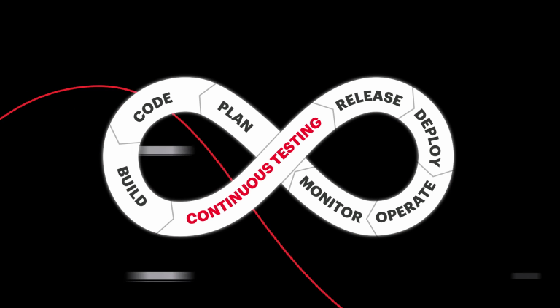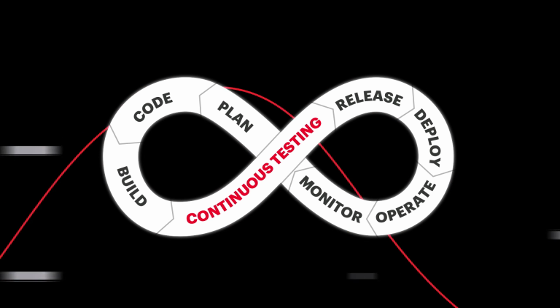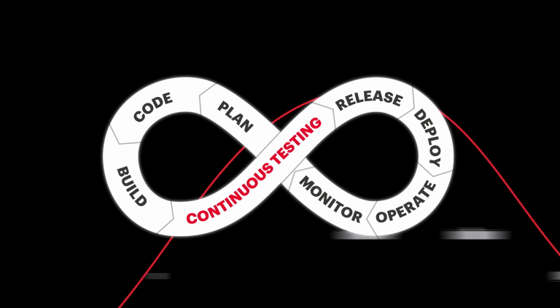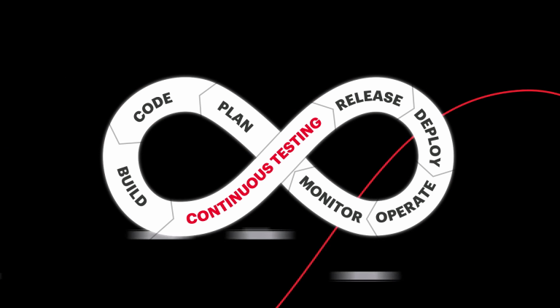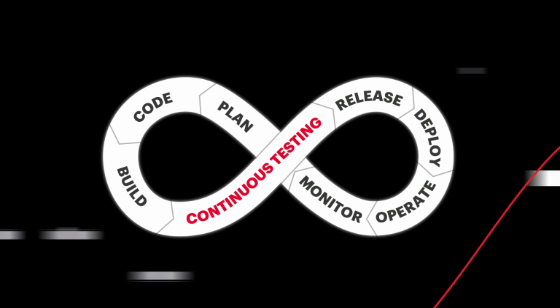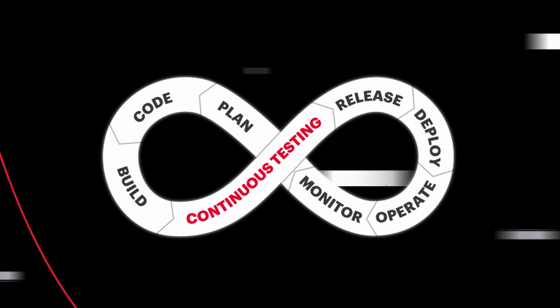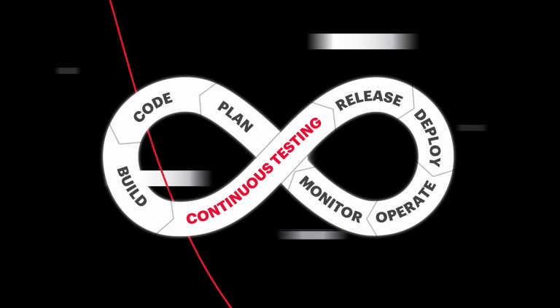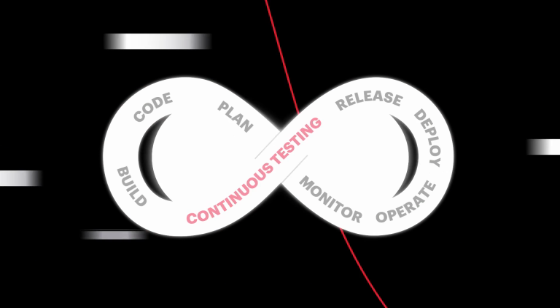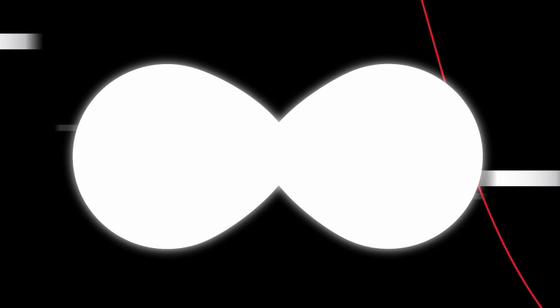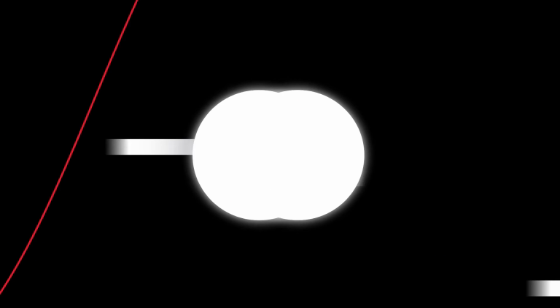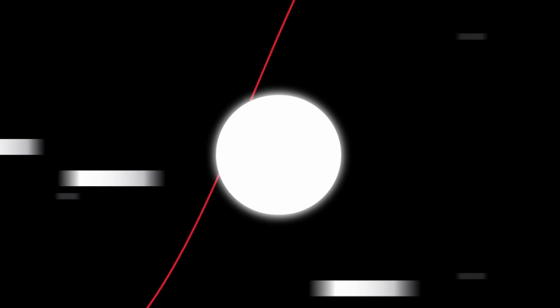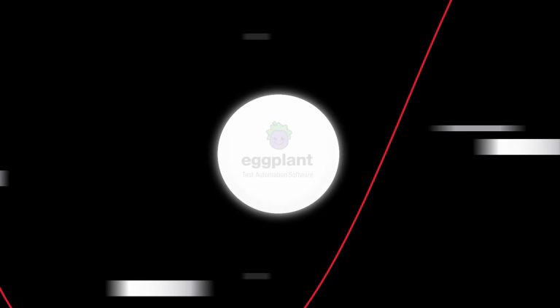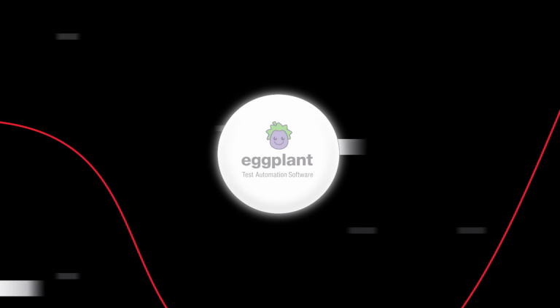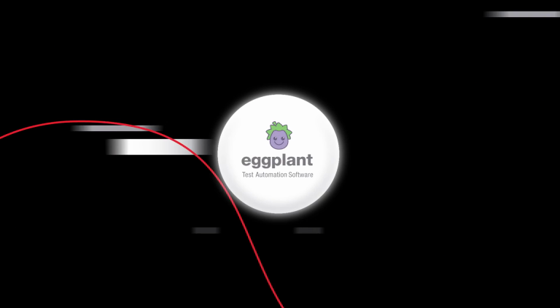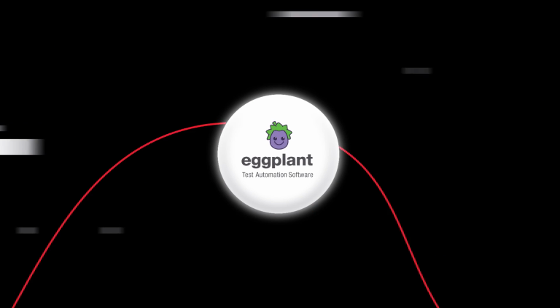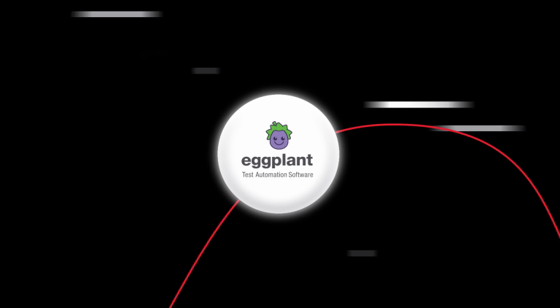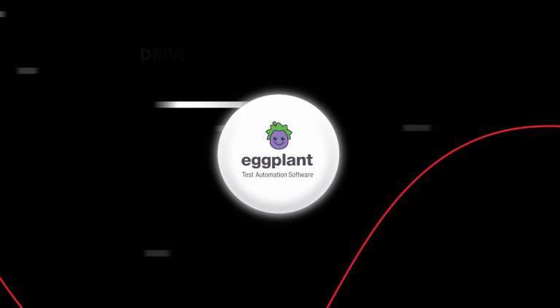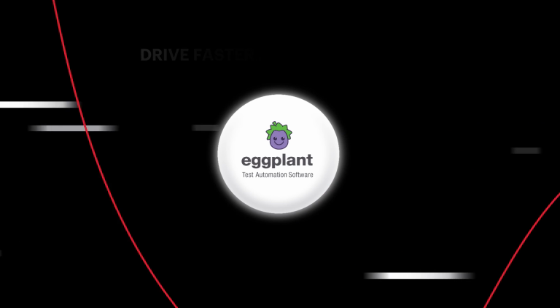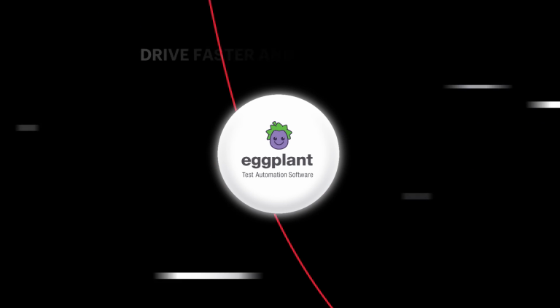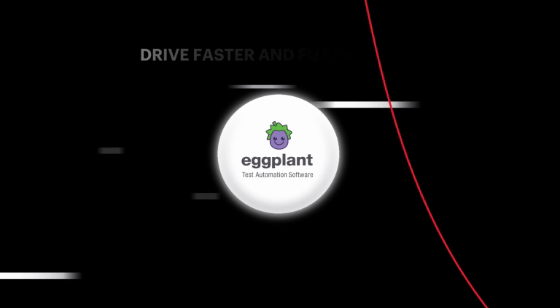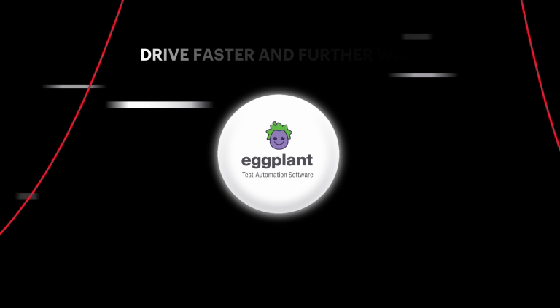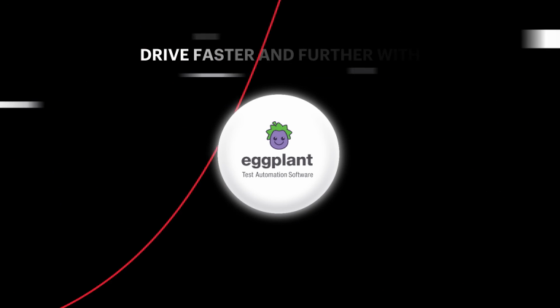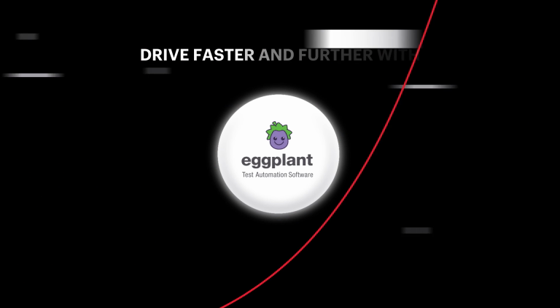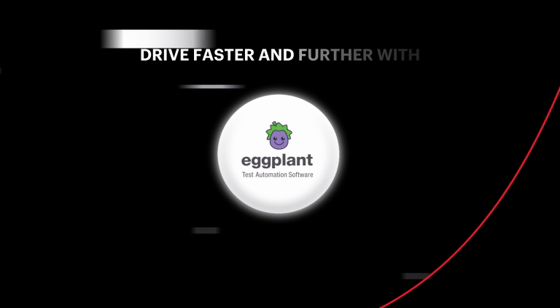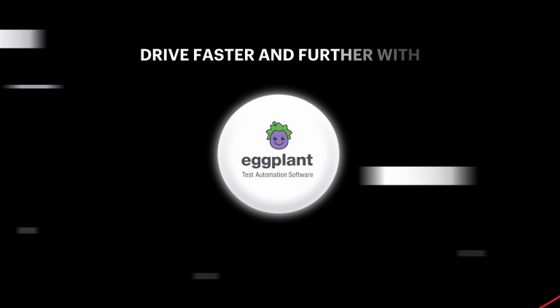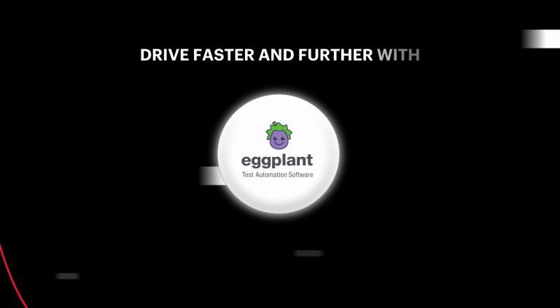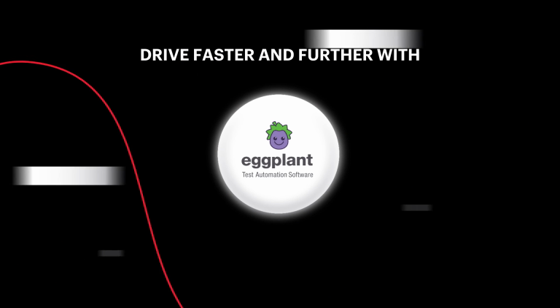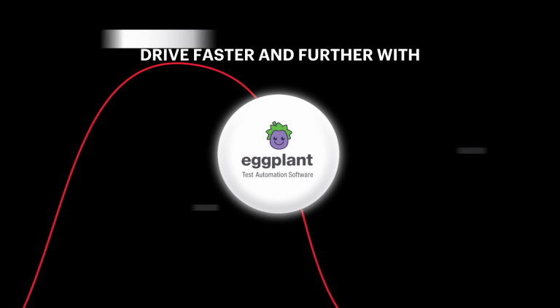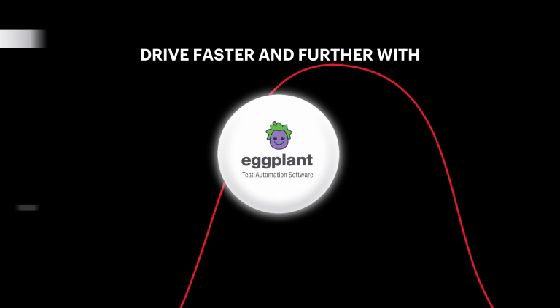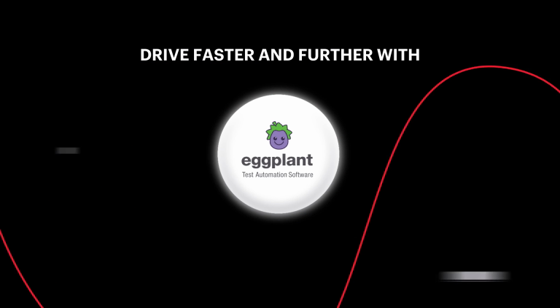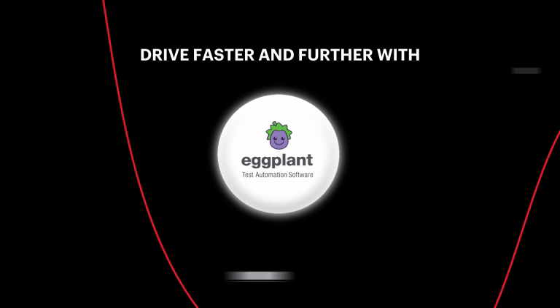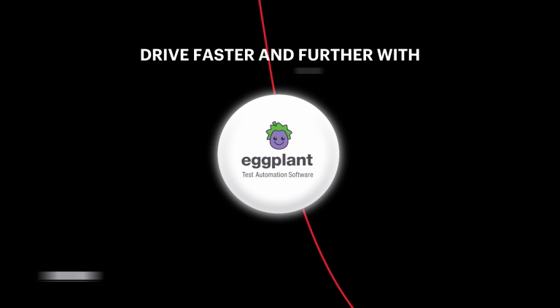Software drives your business. Drive faster and further with Eggplant.